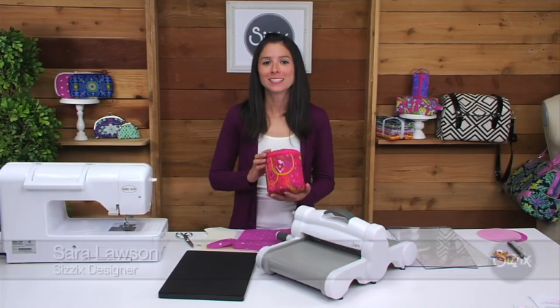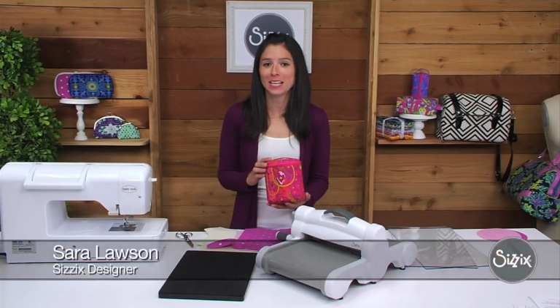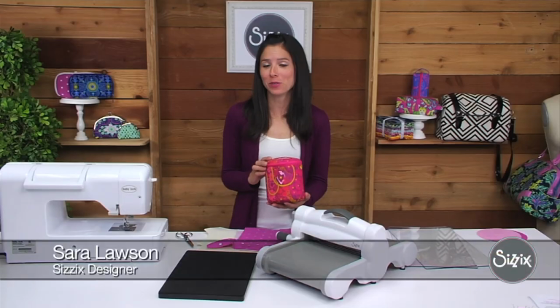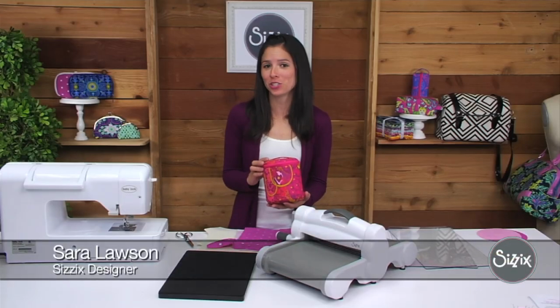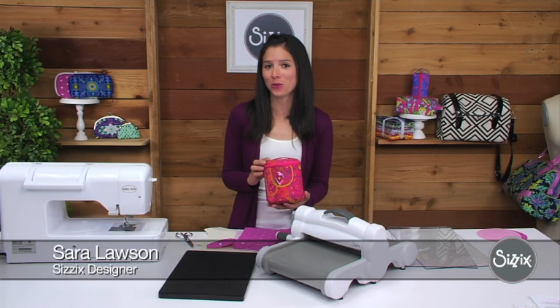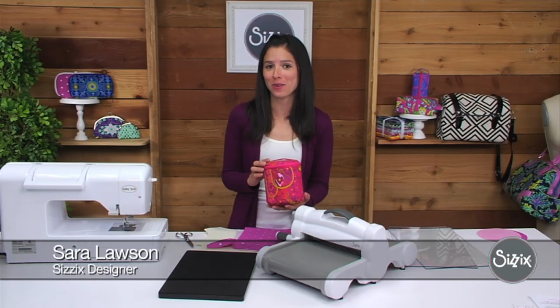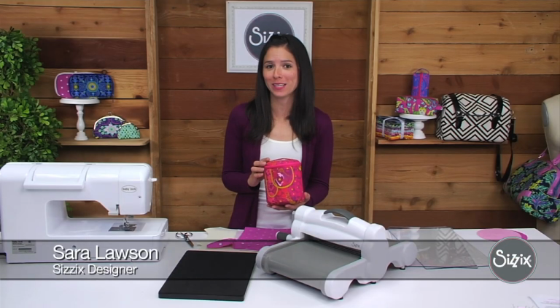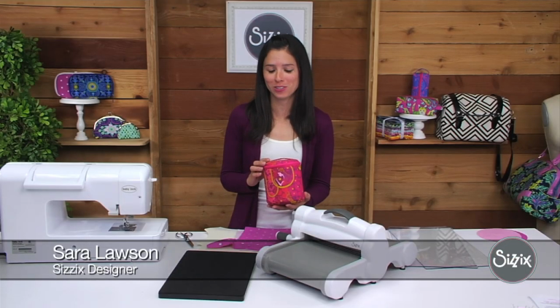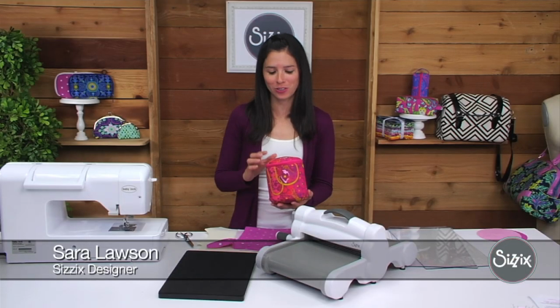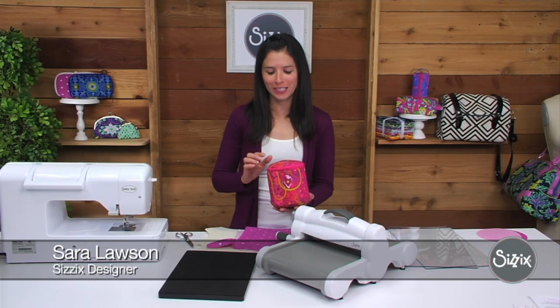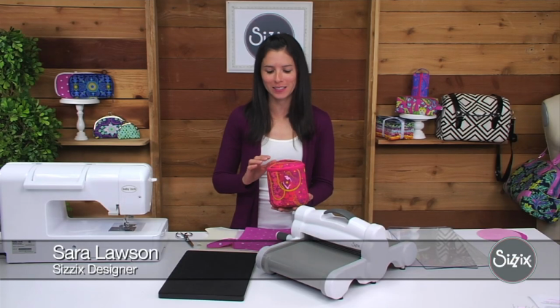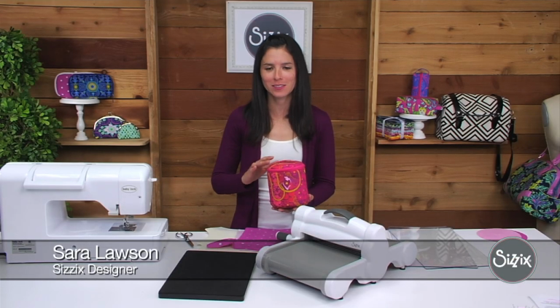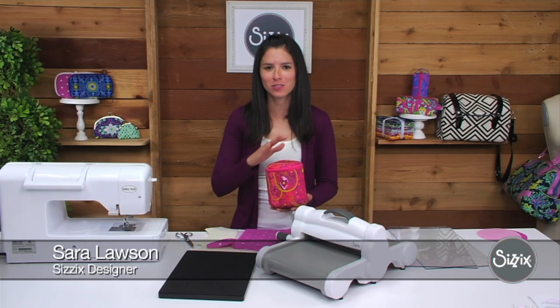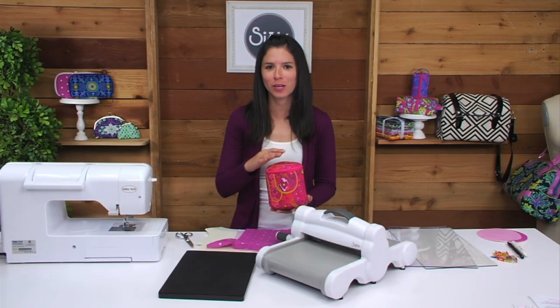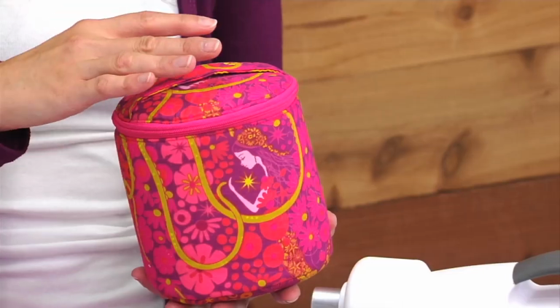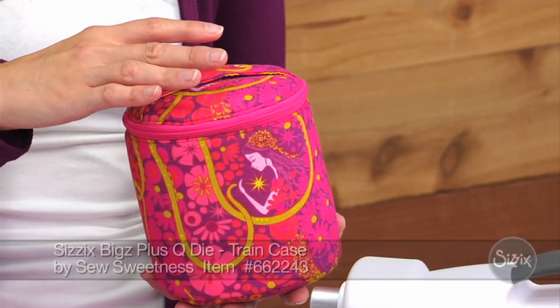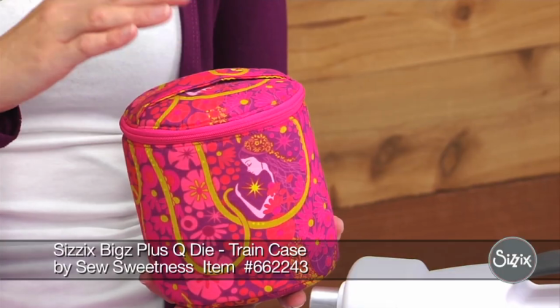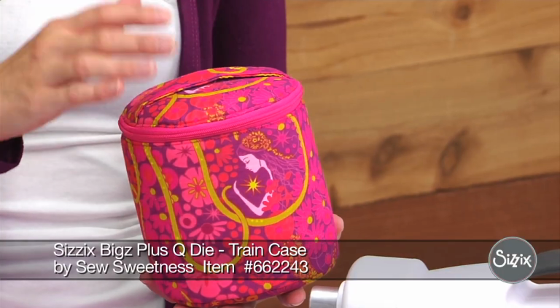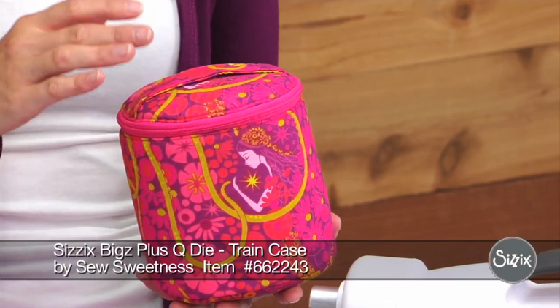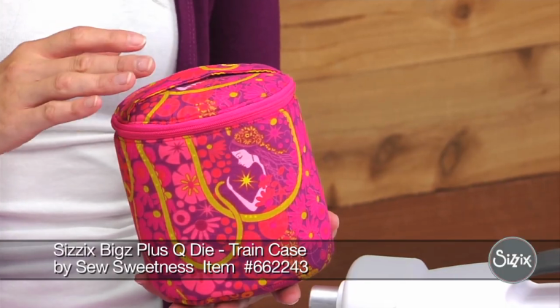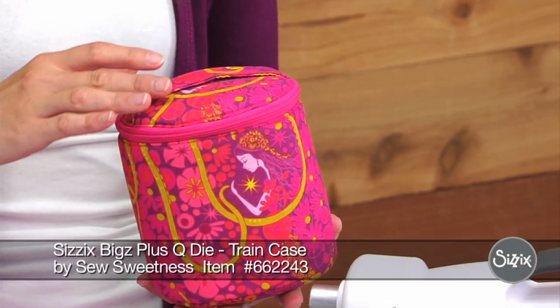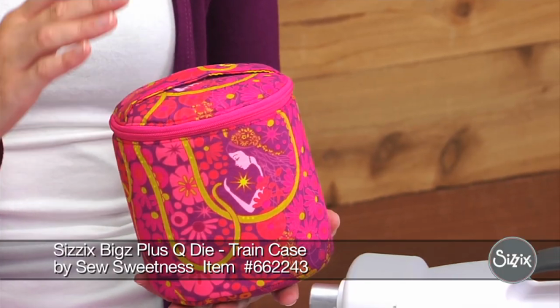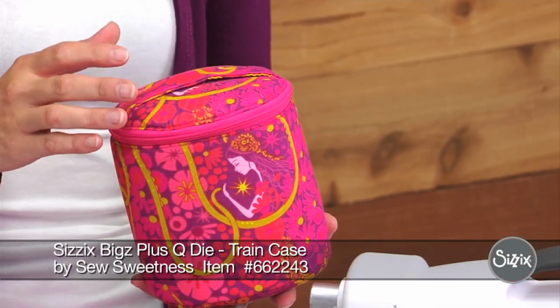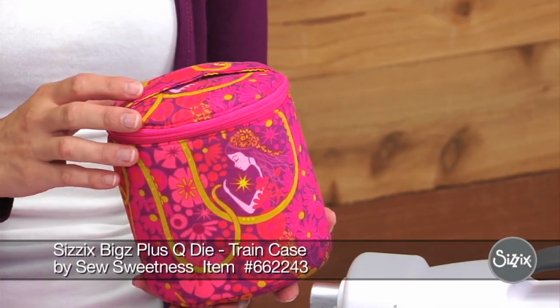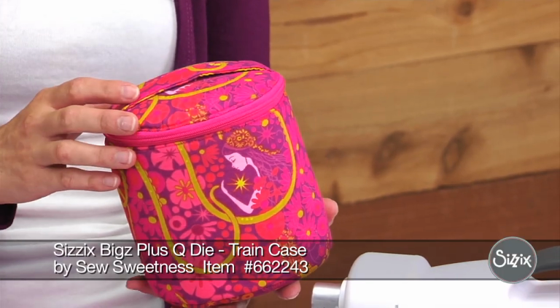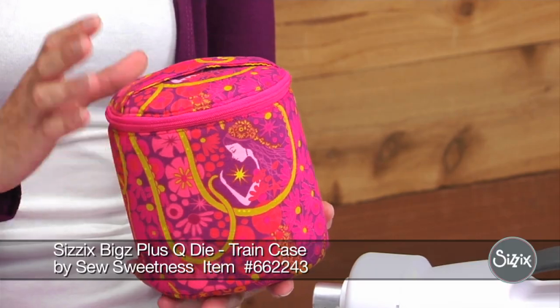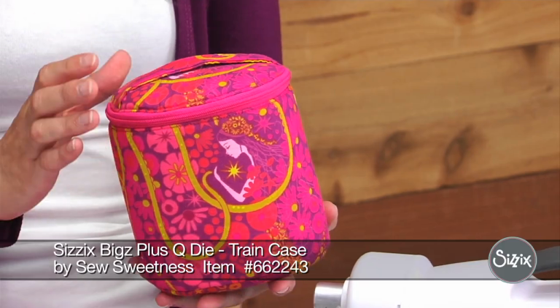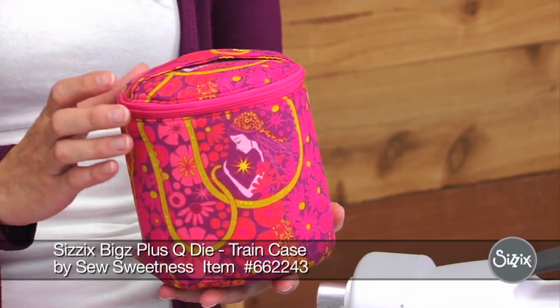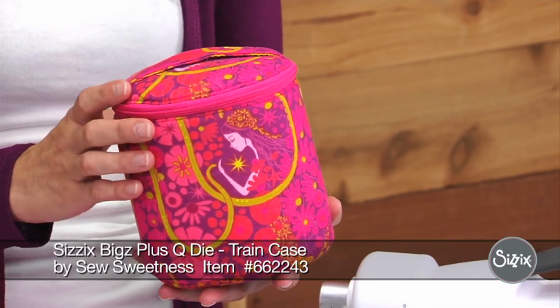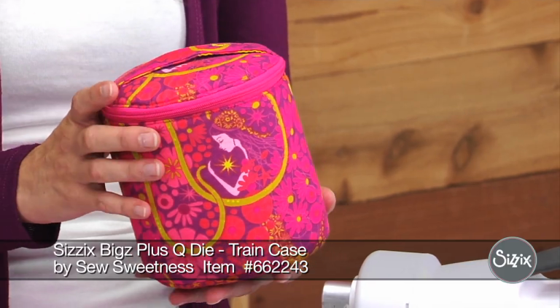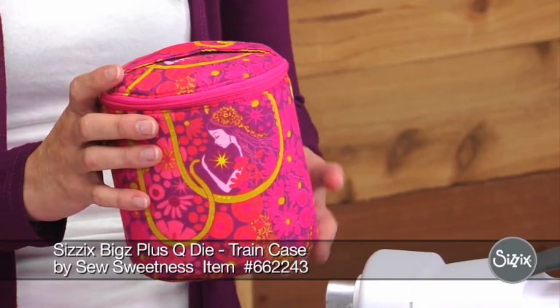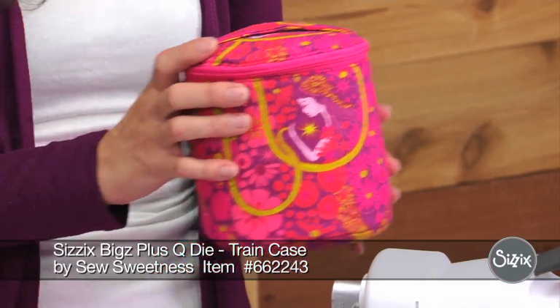Today I'm going to show you how to make this train case. This is great for holding cosmetics, sewing supplies, anything that you can think of.